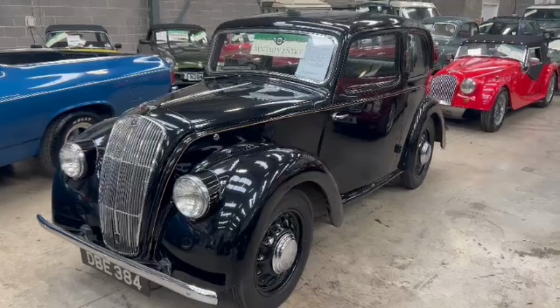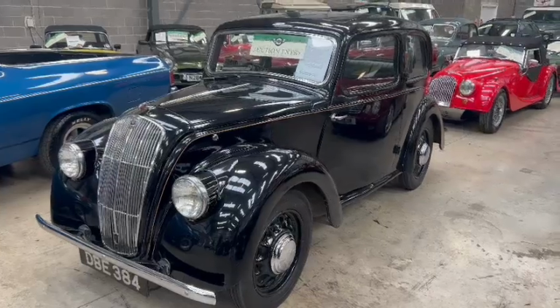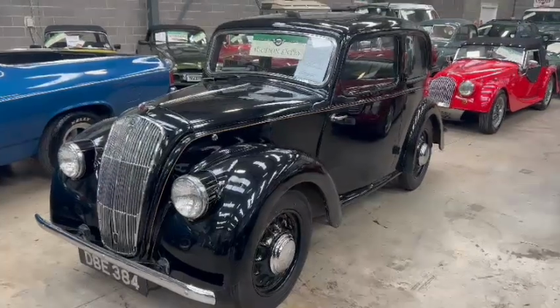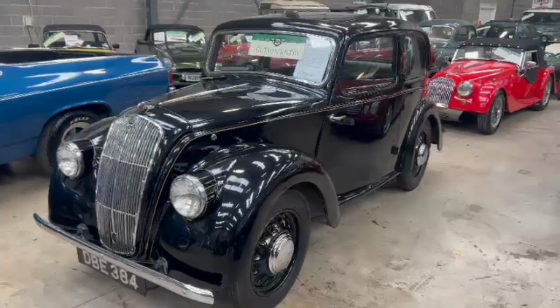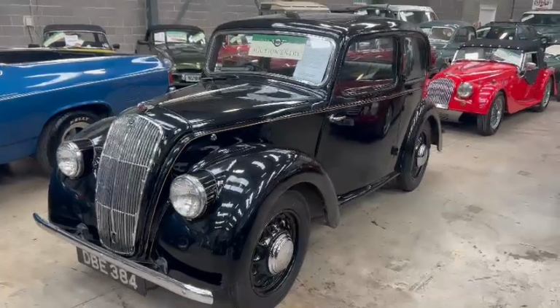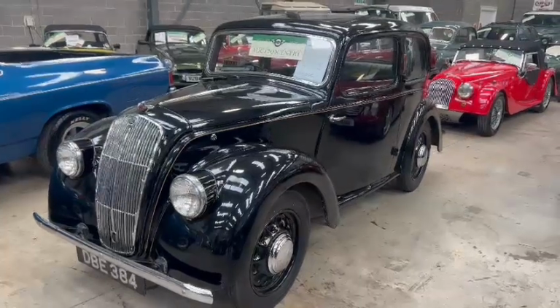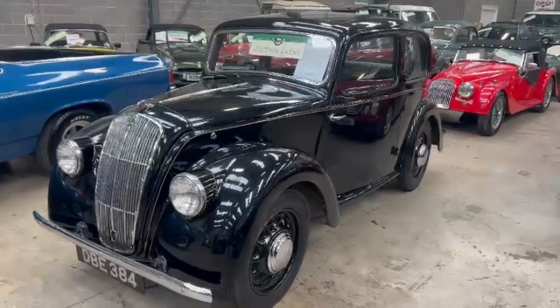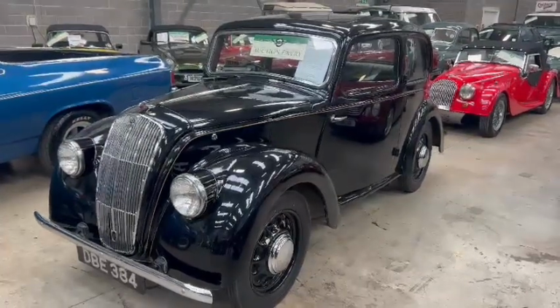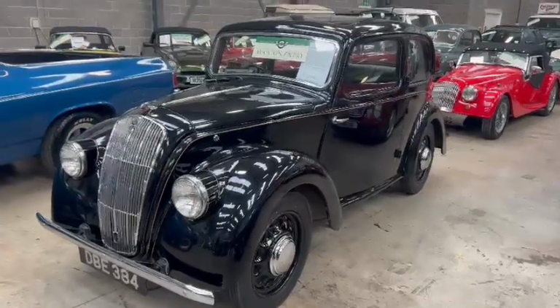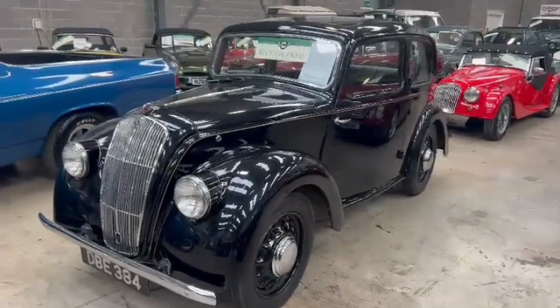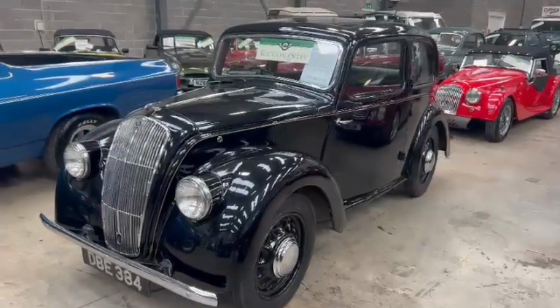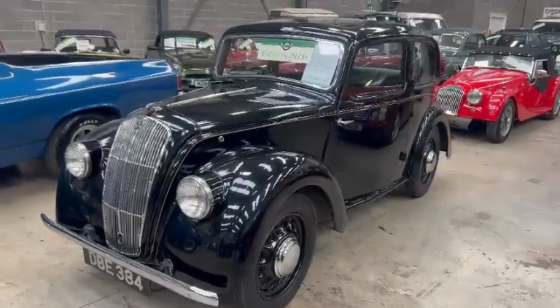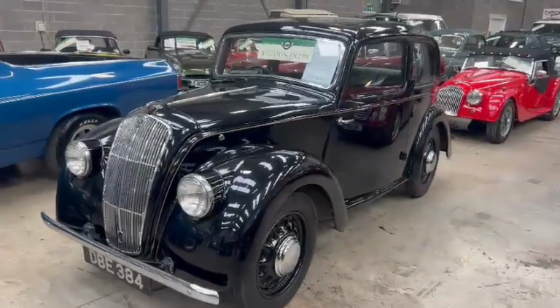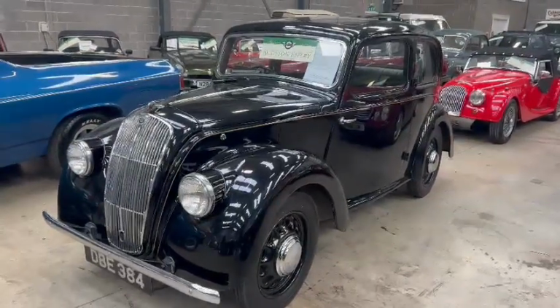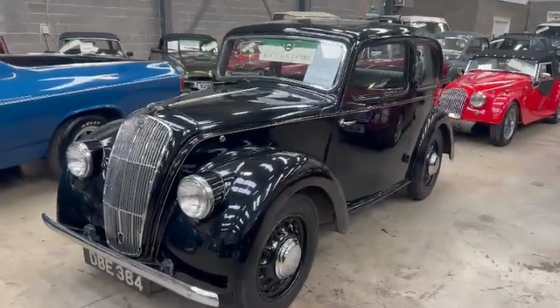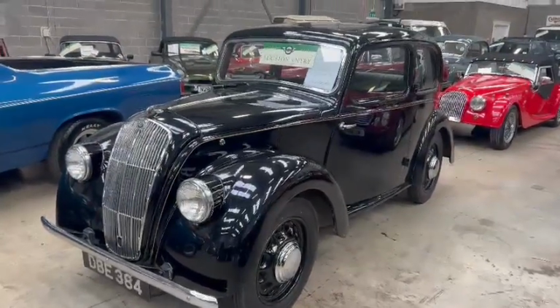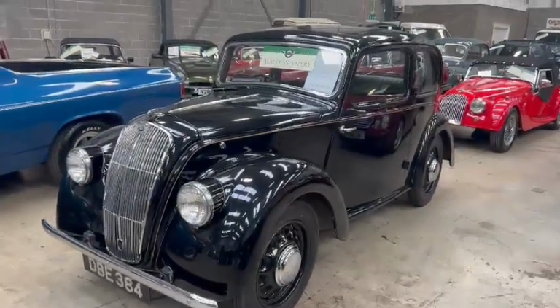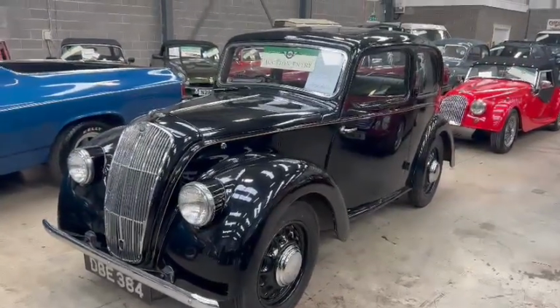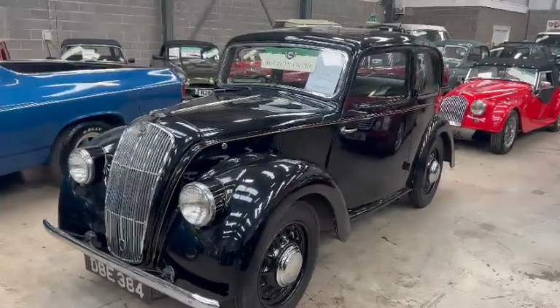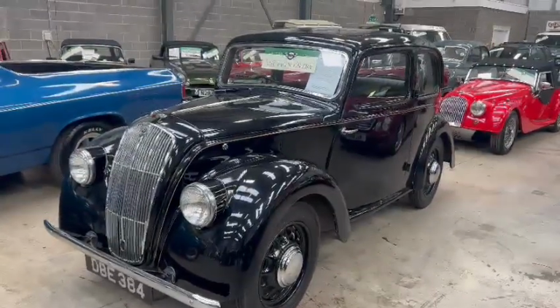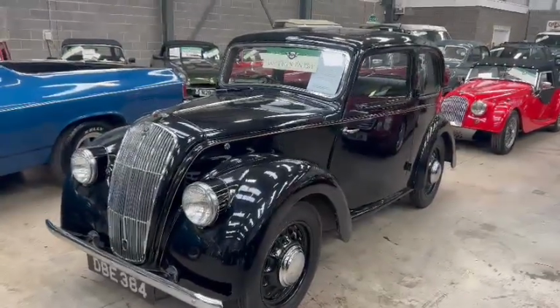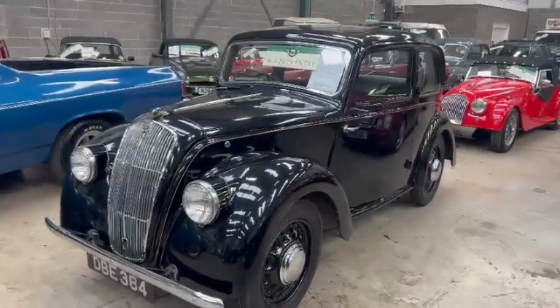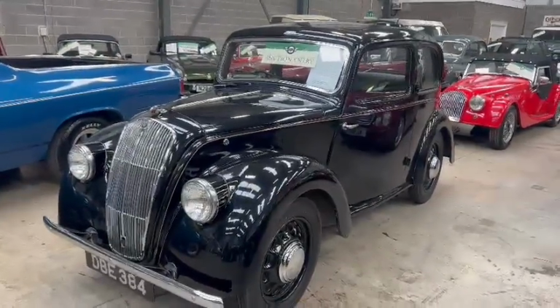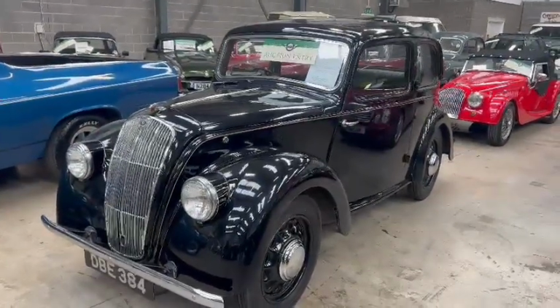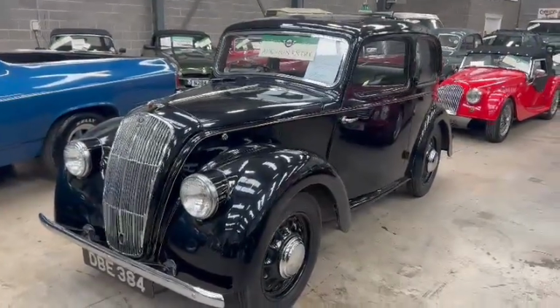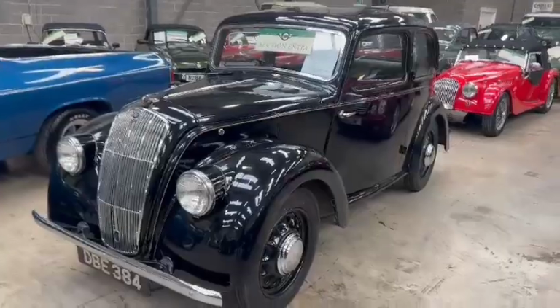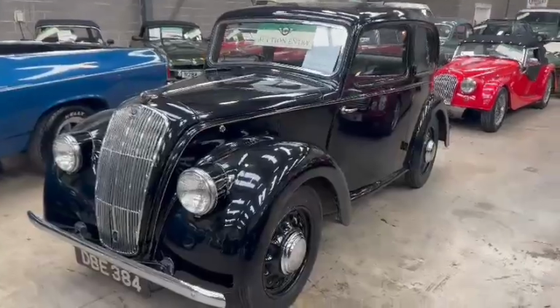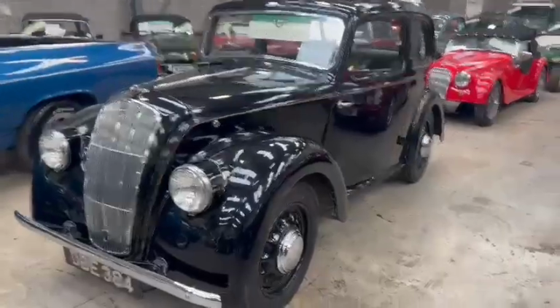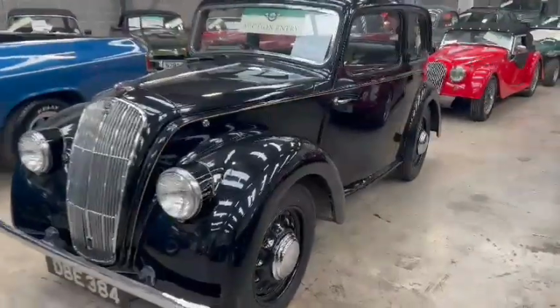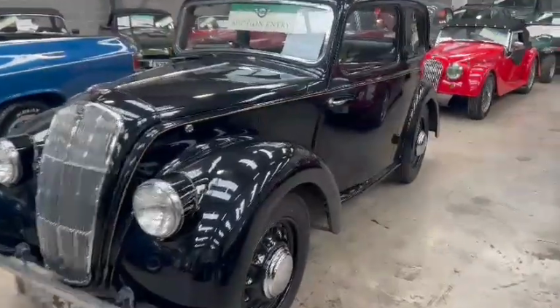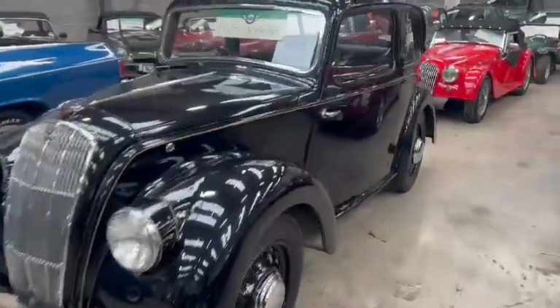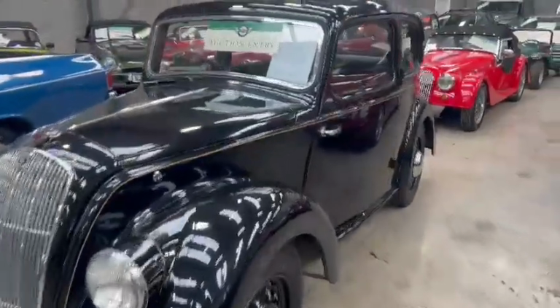Right then guys, here we go. The little Morris 8 Series E just landed with us for our next sale. This looks a real bright little car.